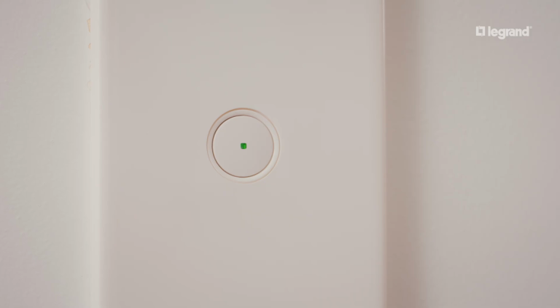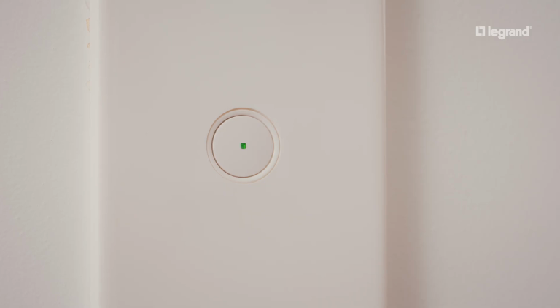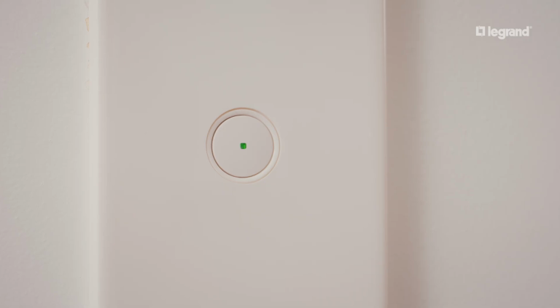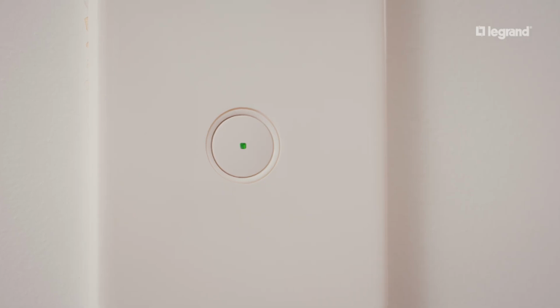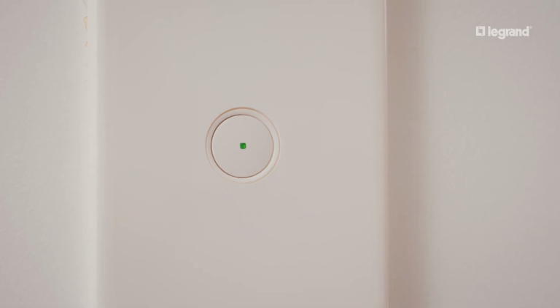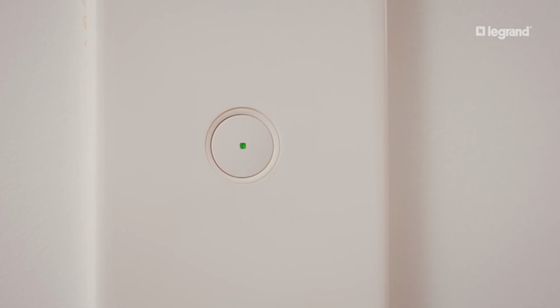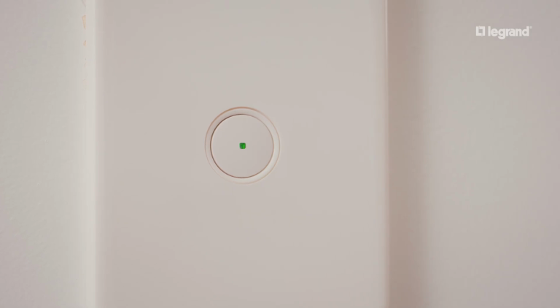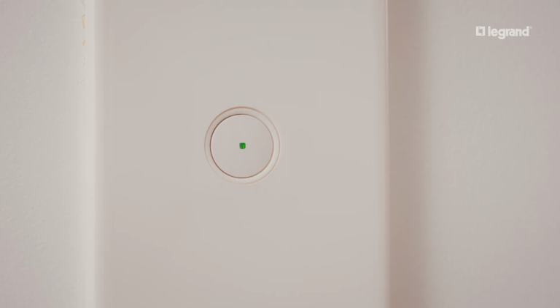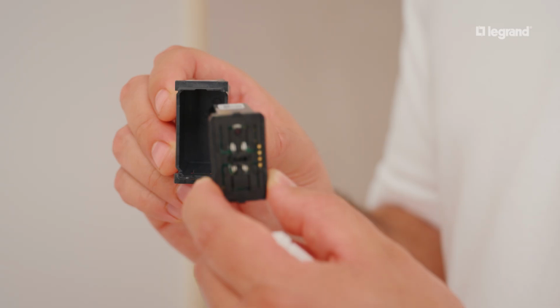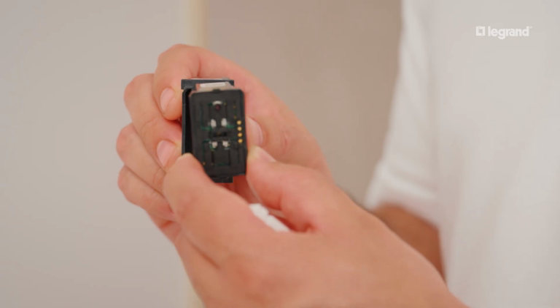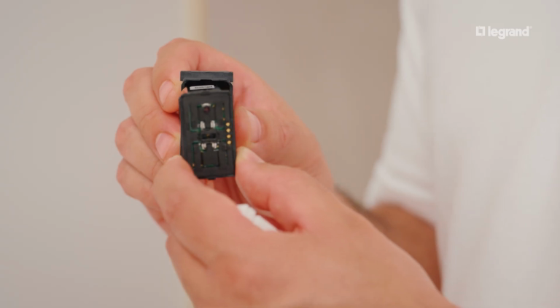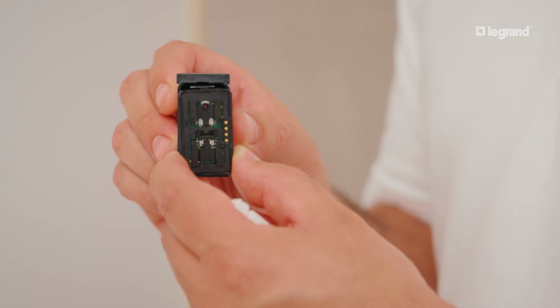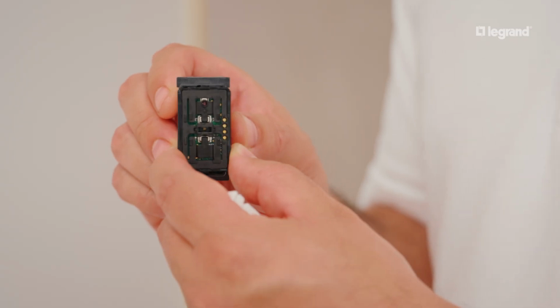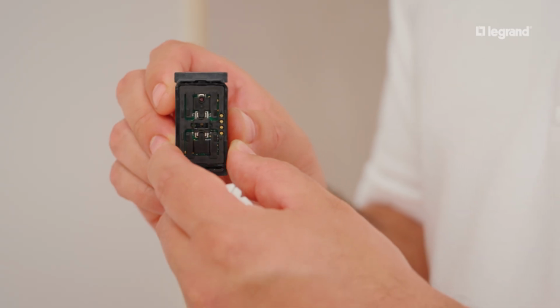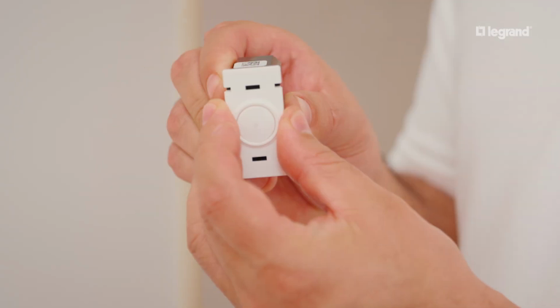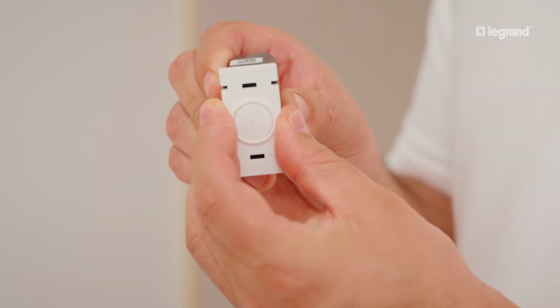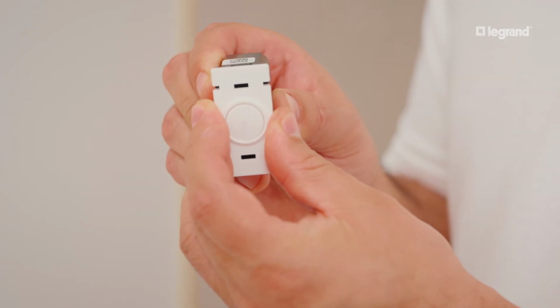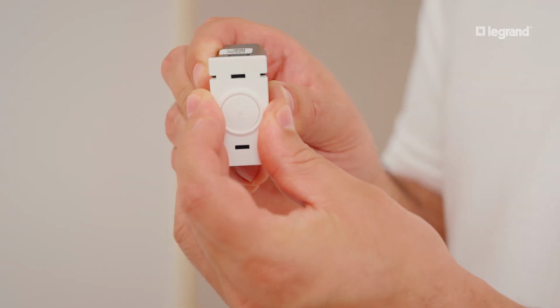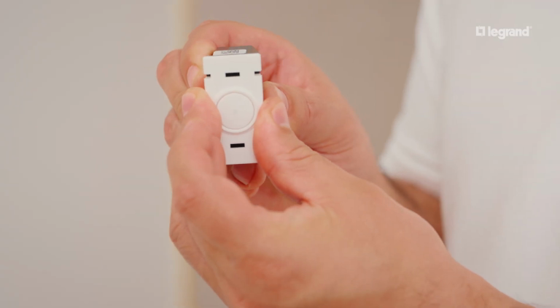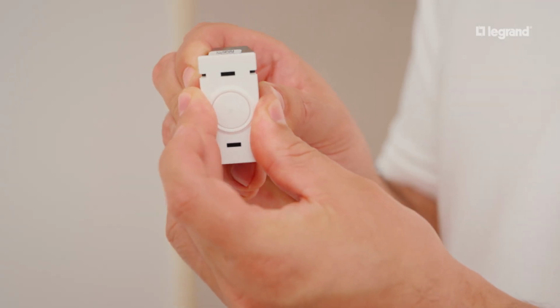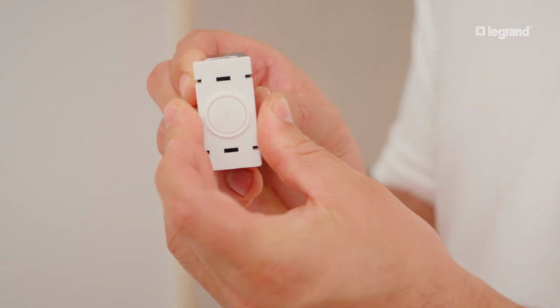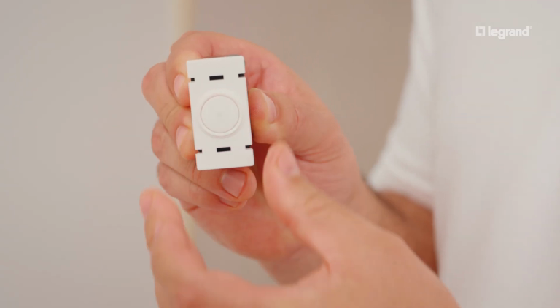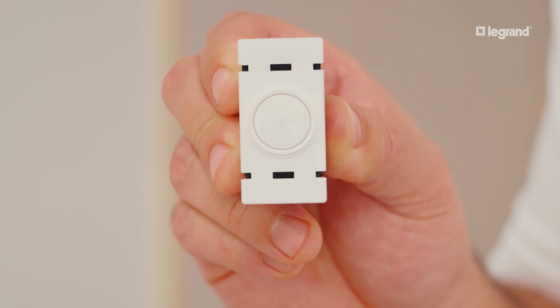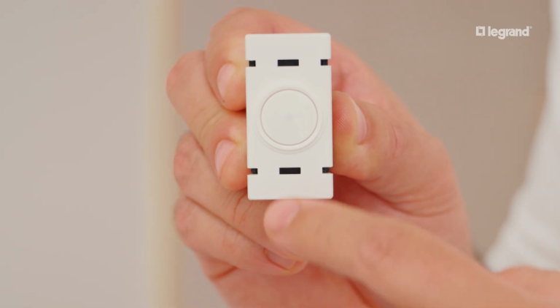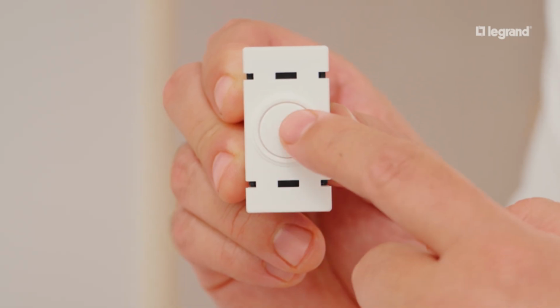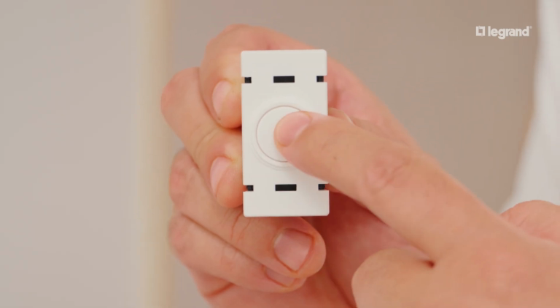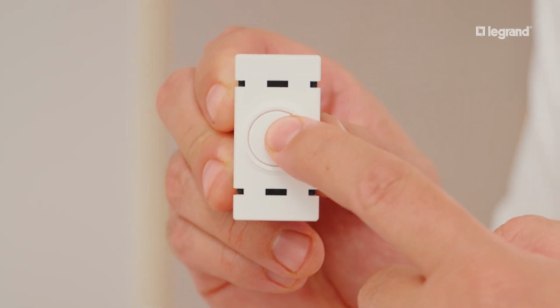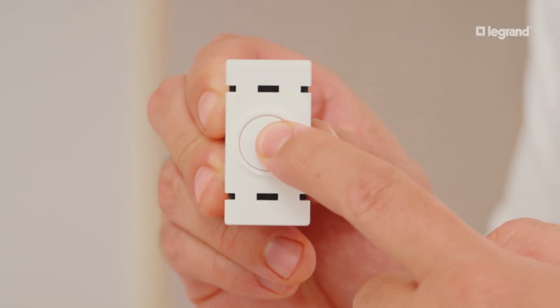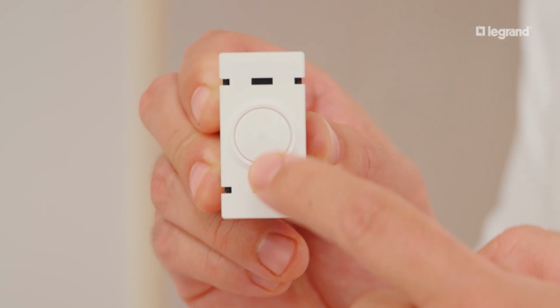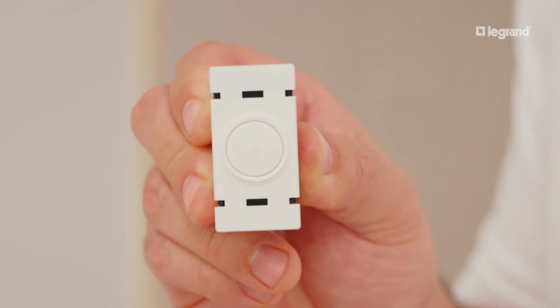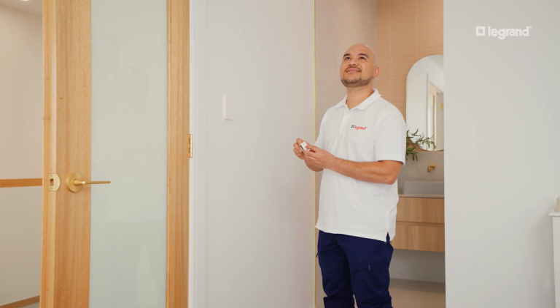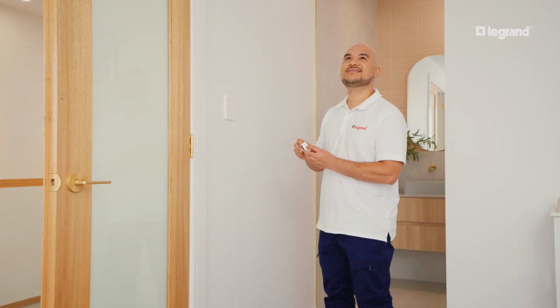You have now completed the manual pairing of your wireless switch with your smart switch. Two-way switching is ready to use.